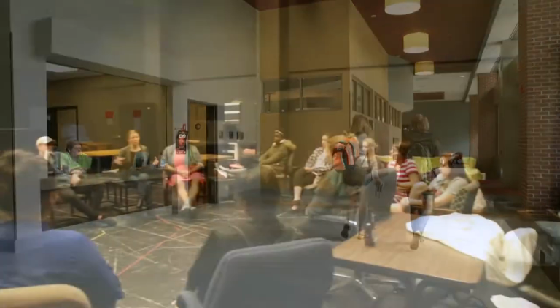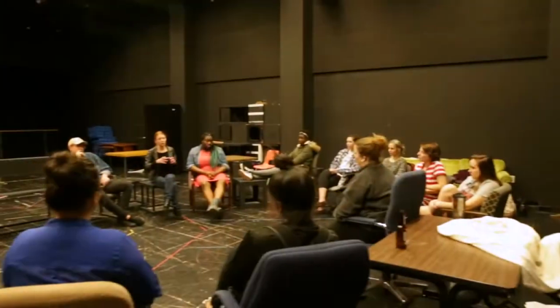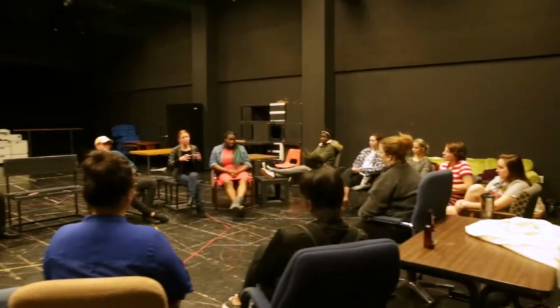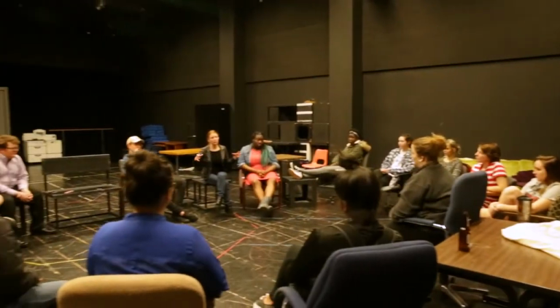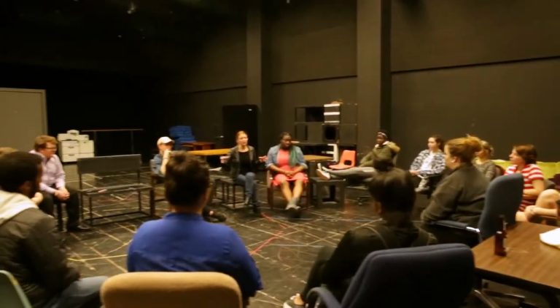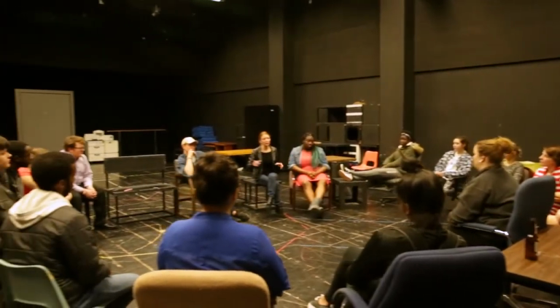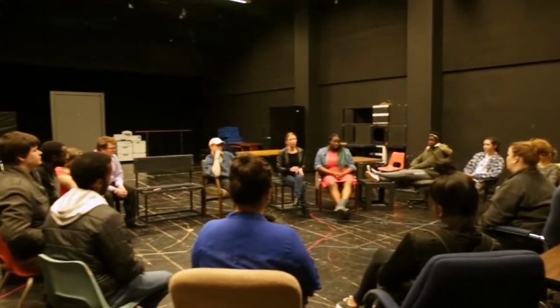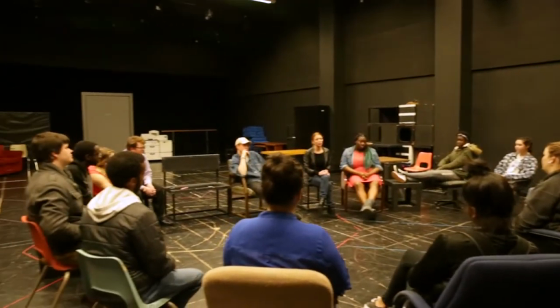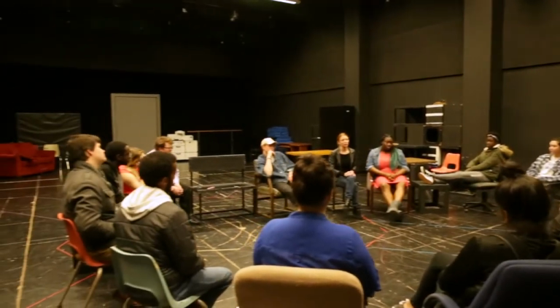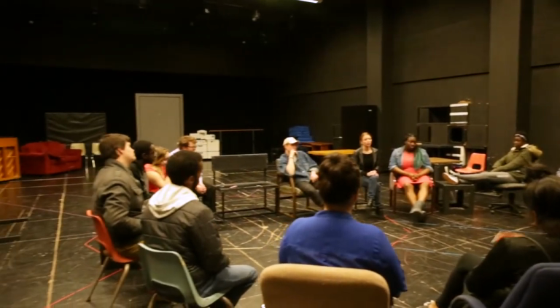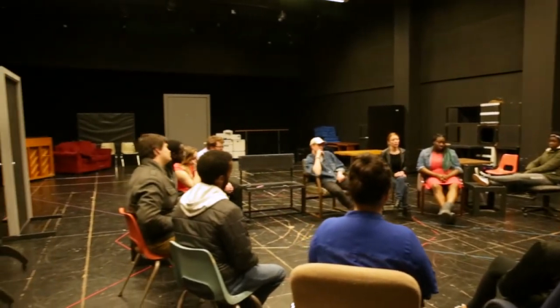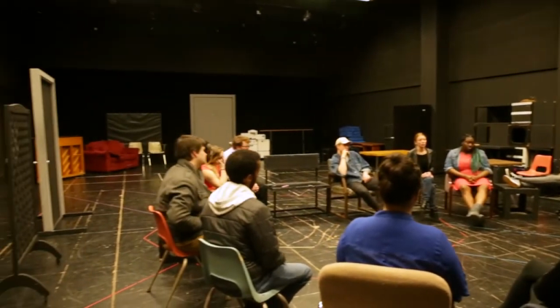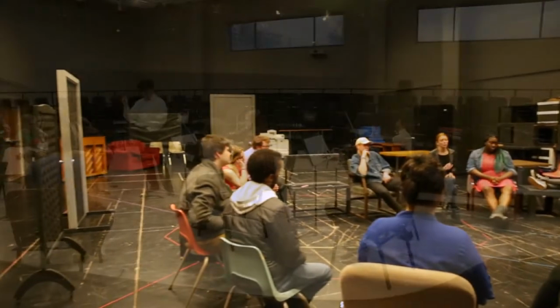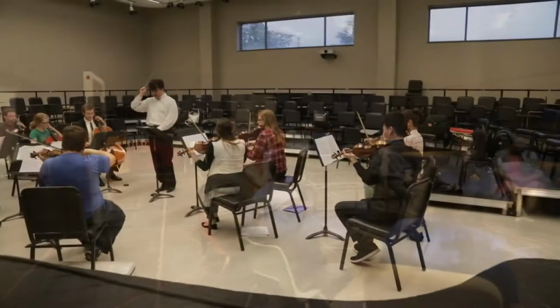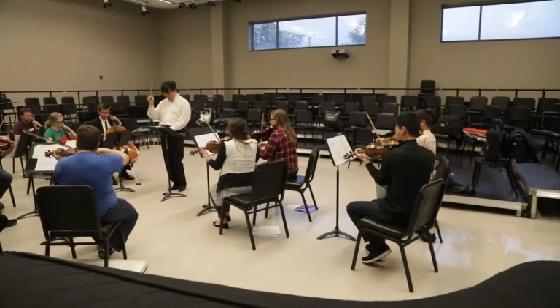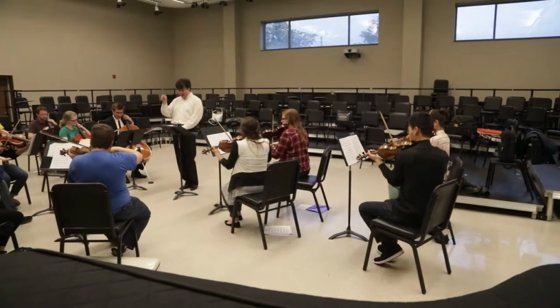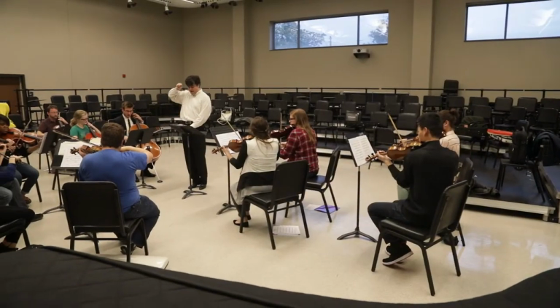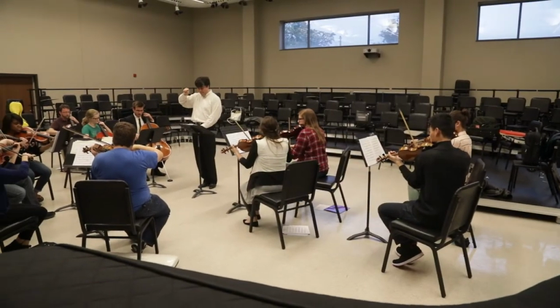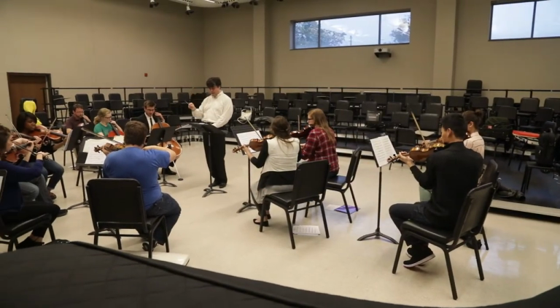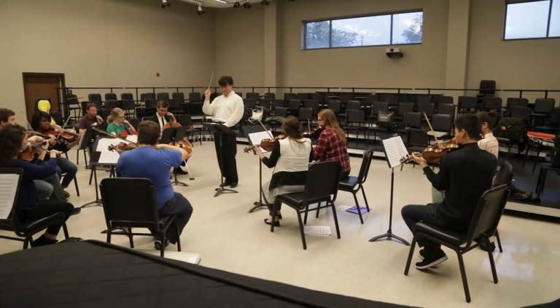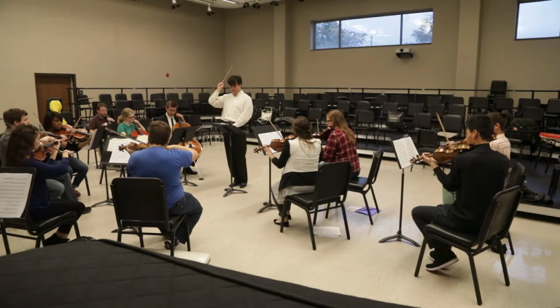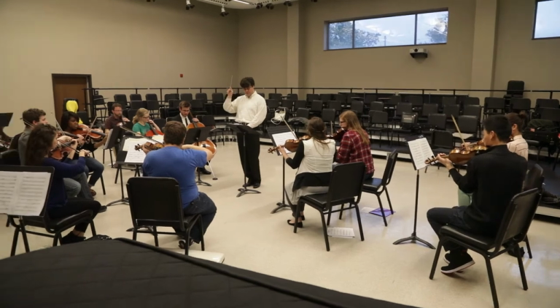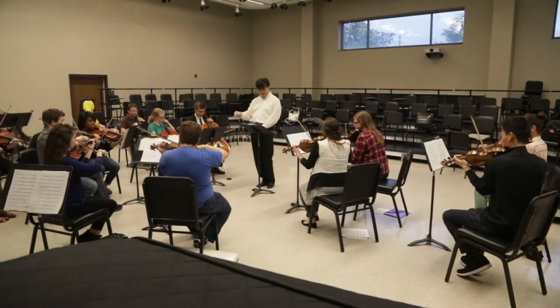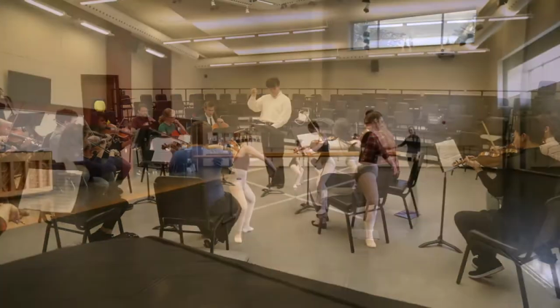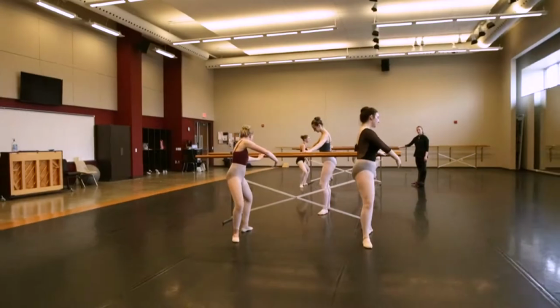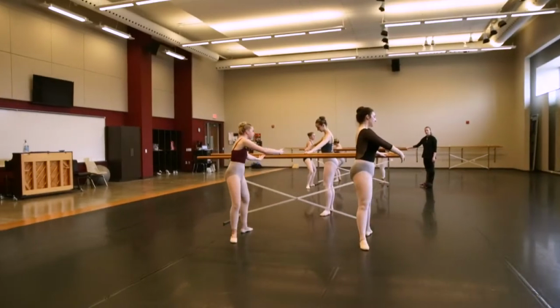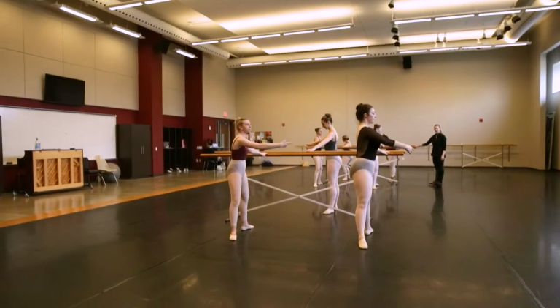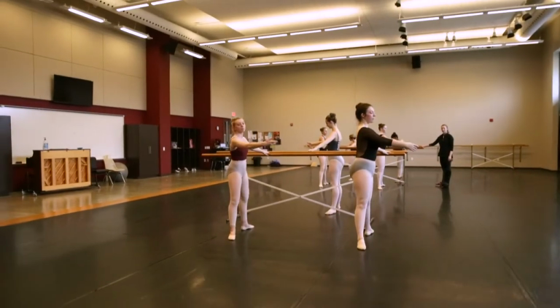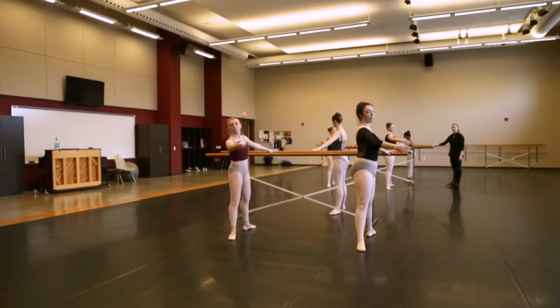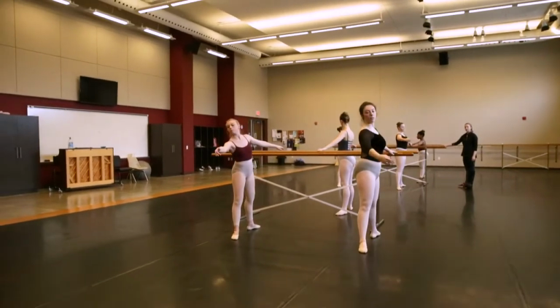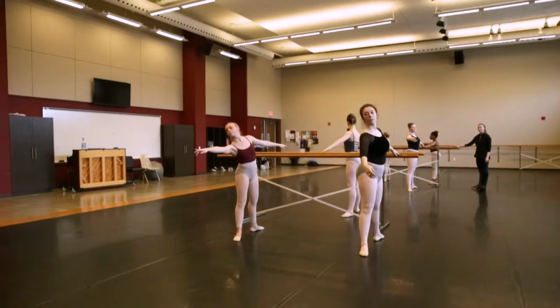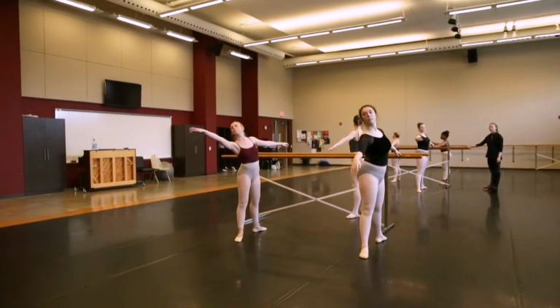To accommodate the needs of Visual and Performing Arts students, there are studios for theater, music, and dance, all on the main floor of the building.